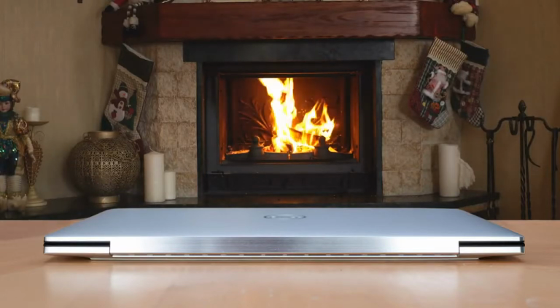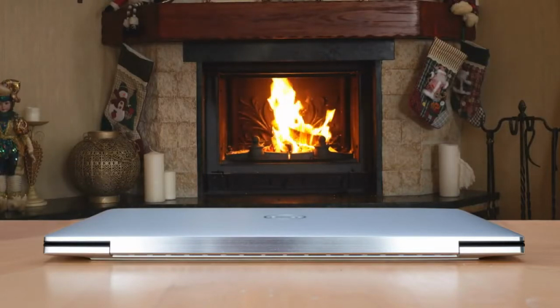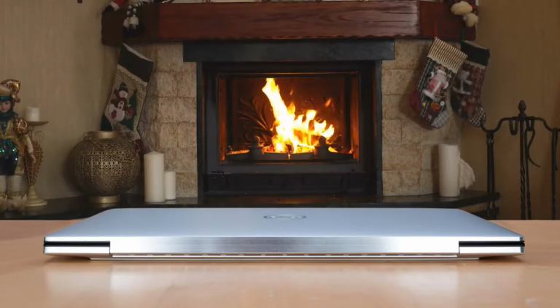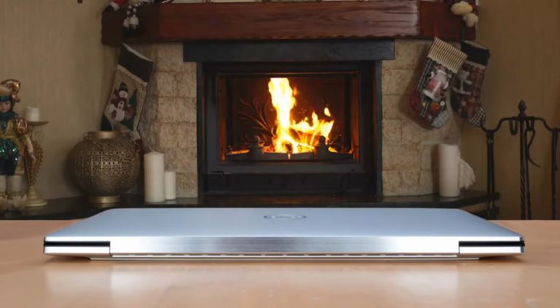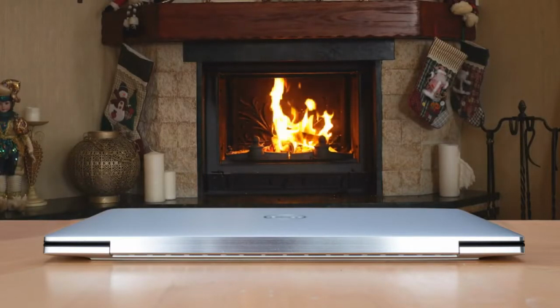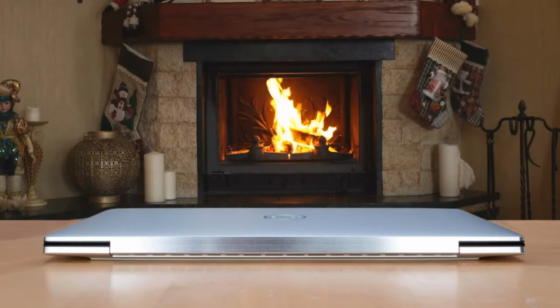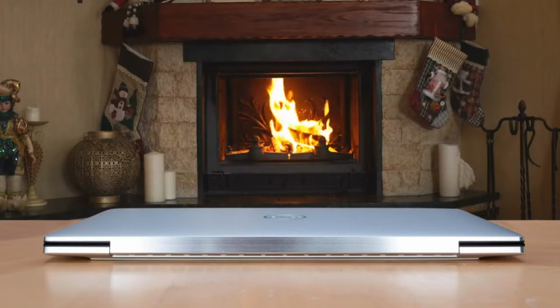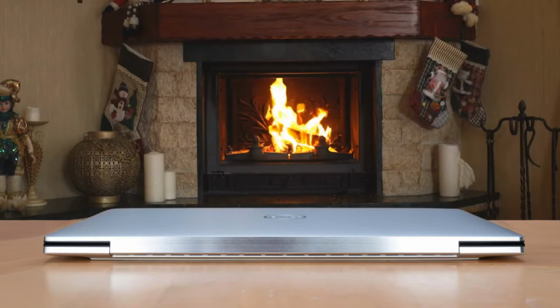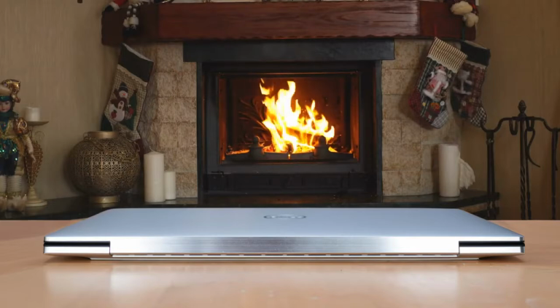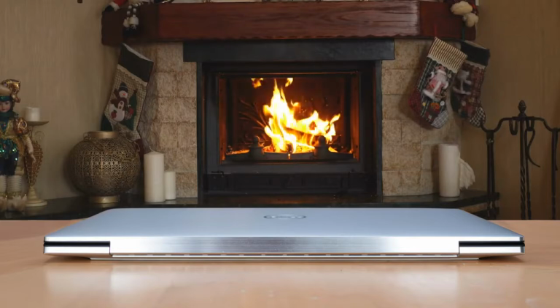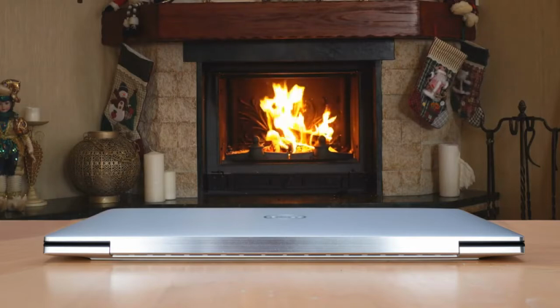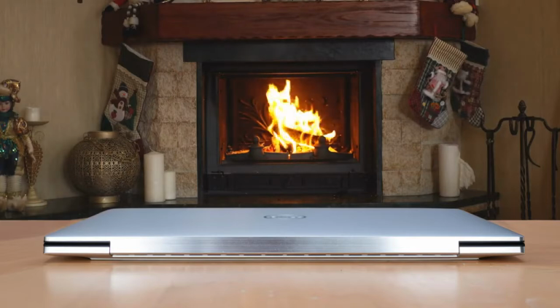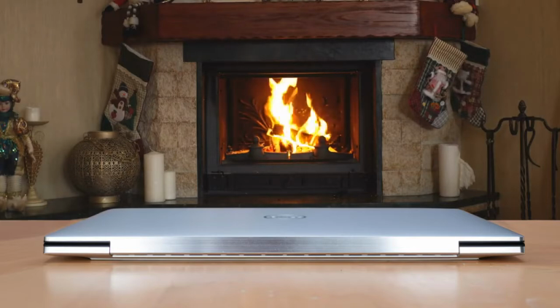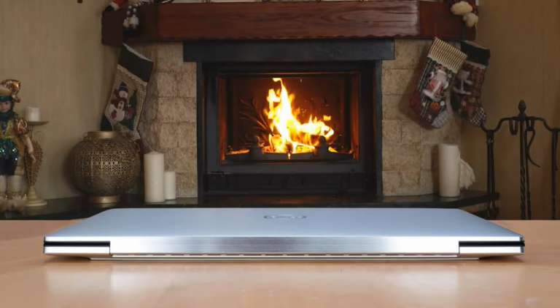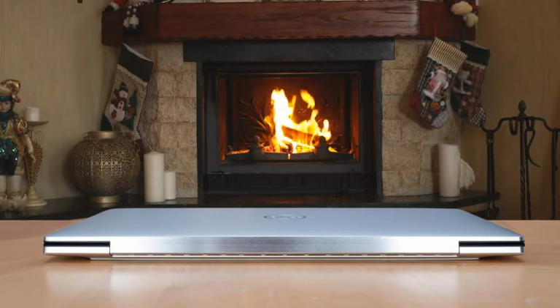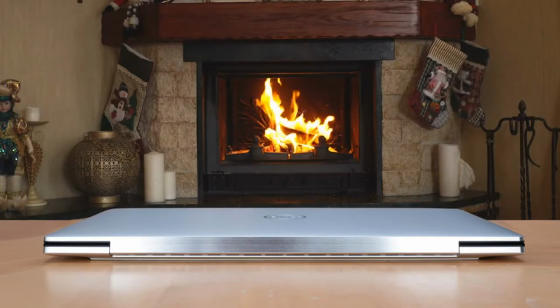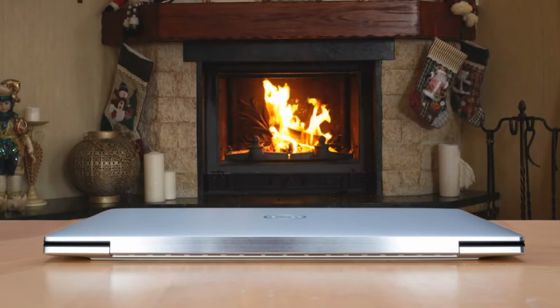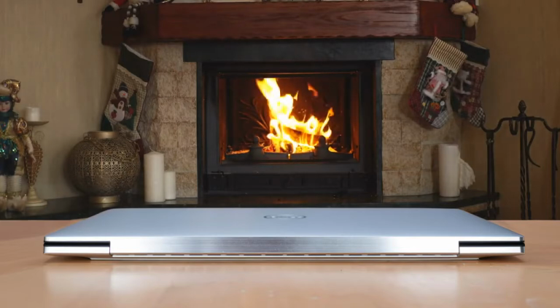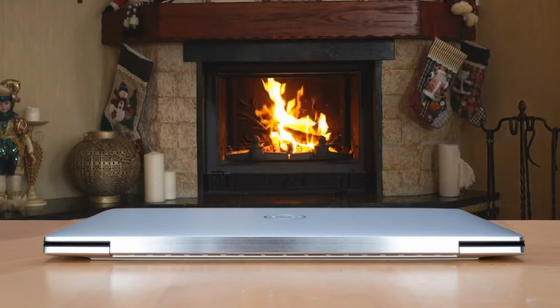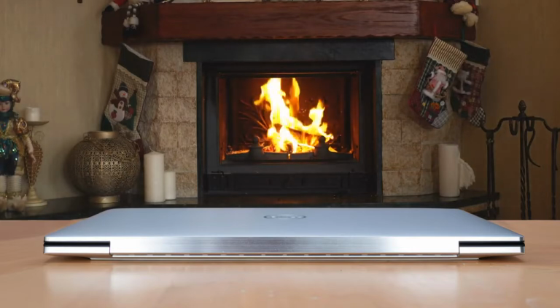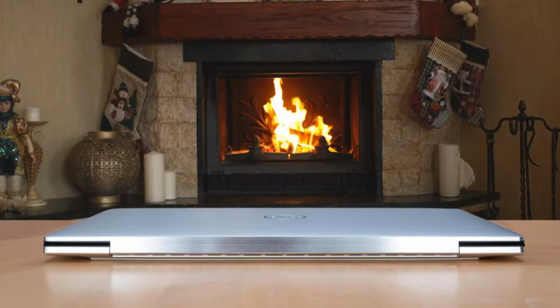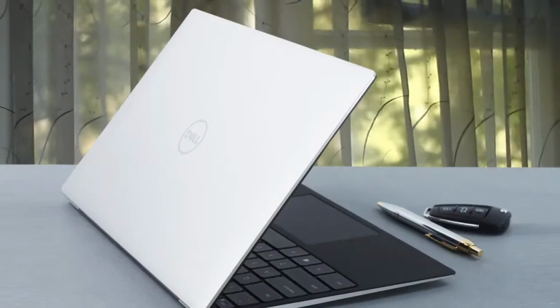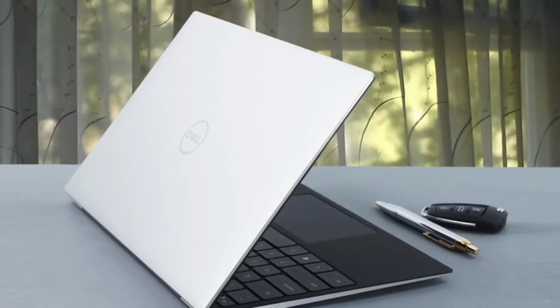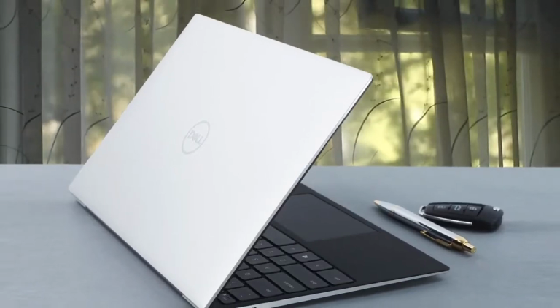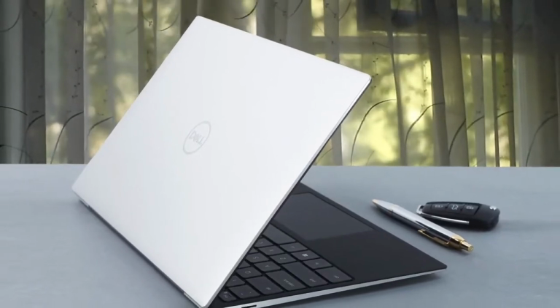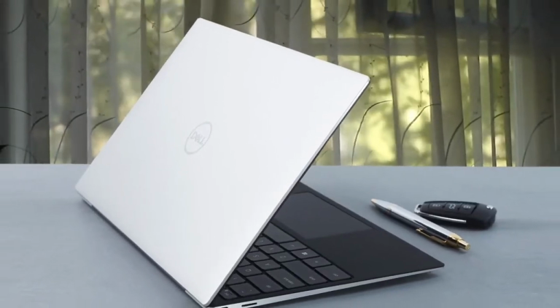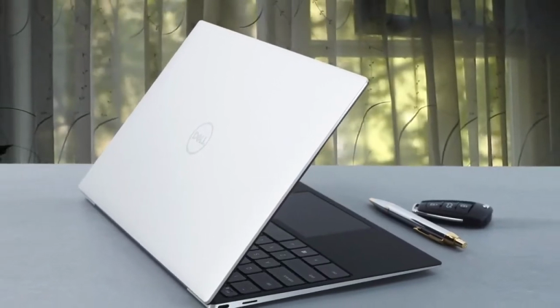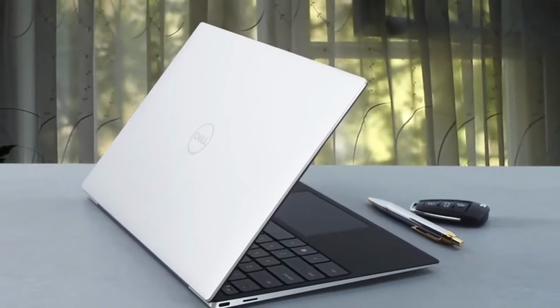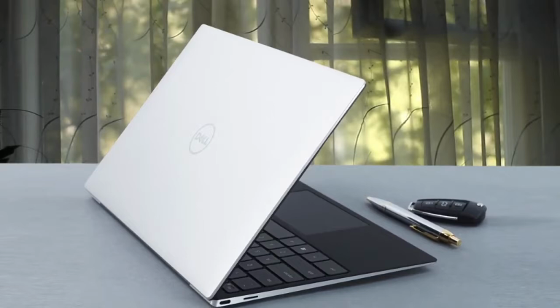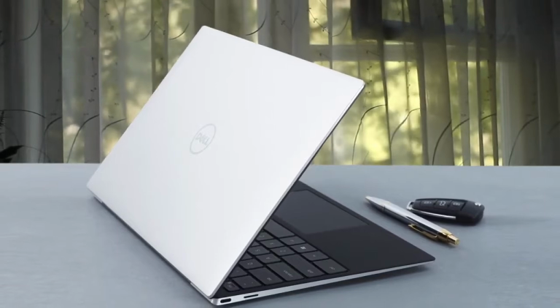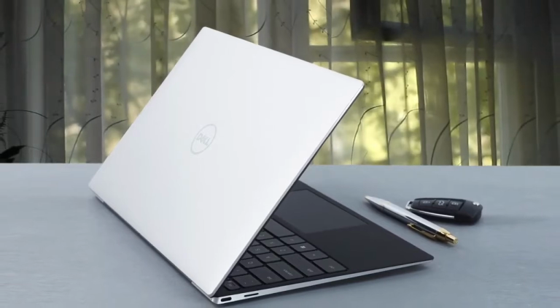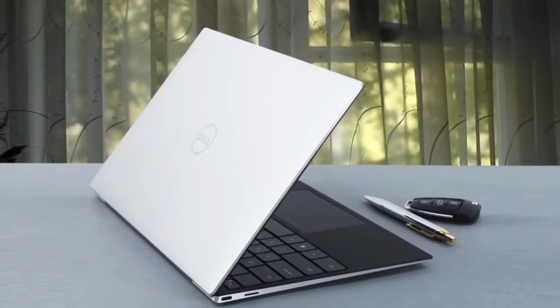On the whole, if you want a premium ultrabook that runs Windows, this is quite simply one of the best buys around and comes highly recommended.